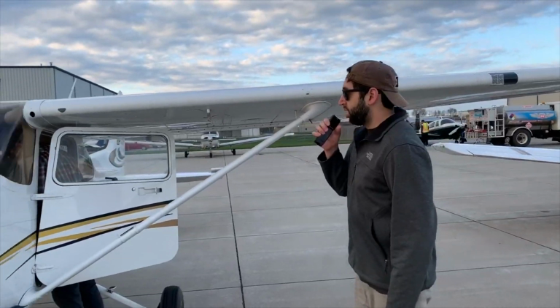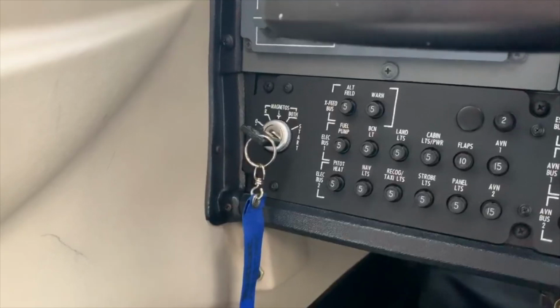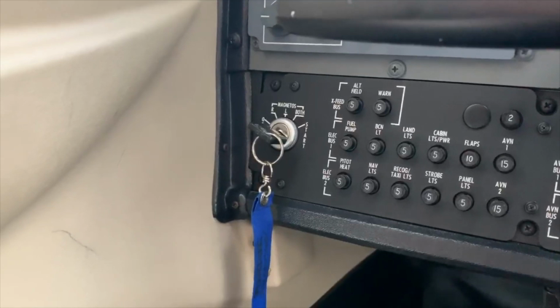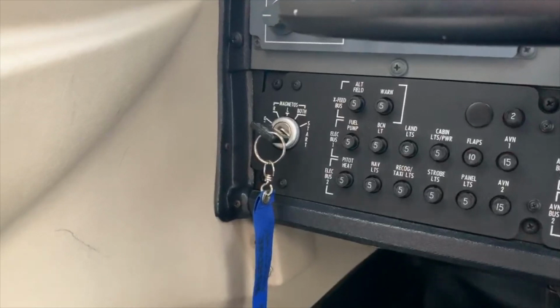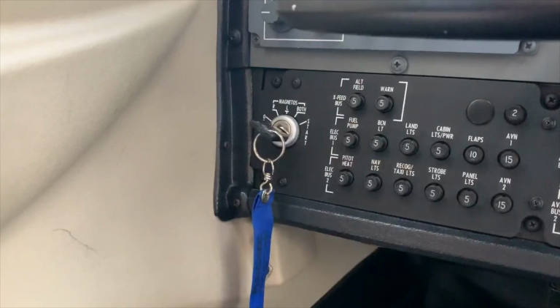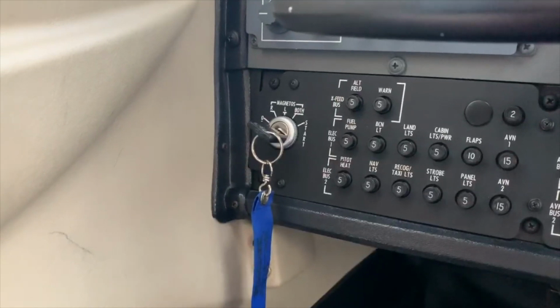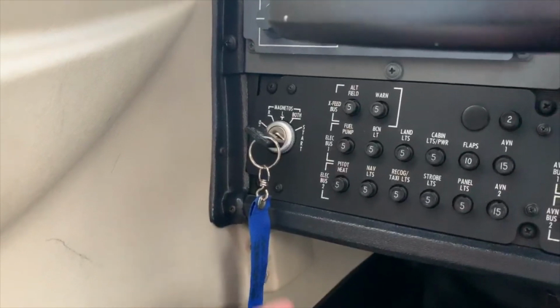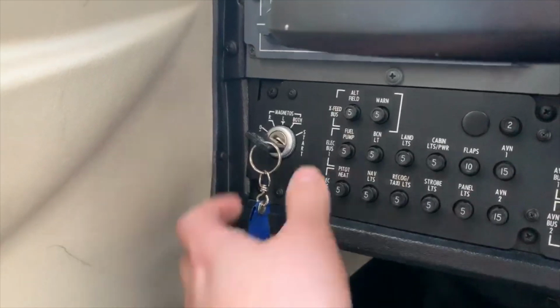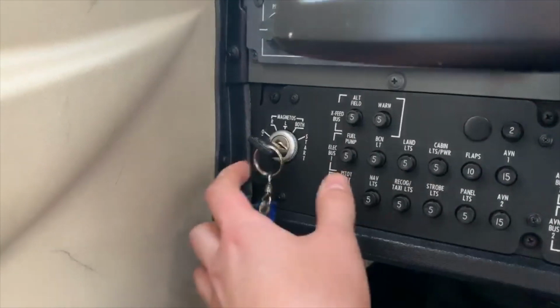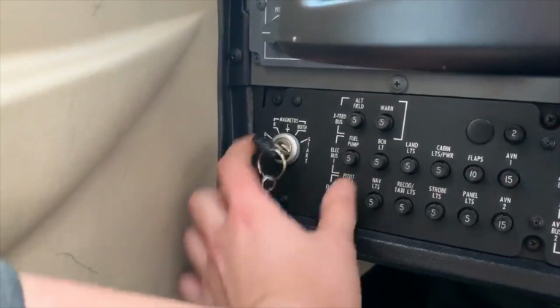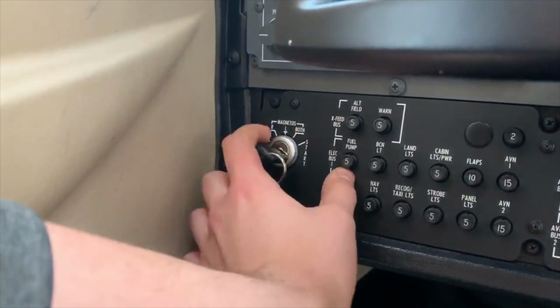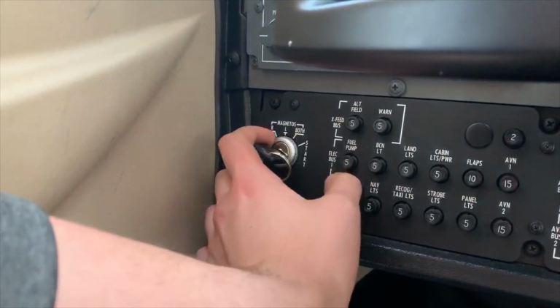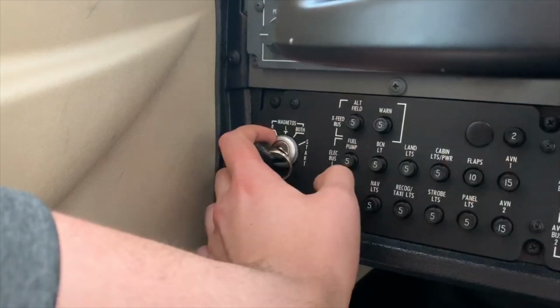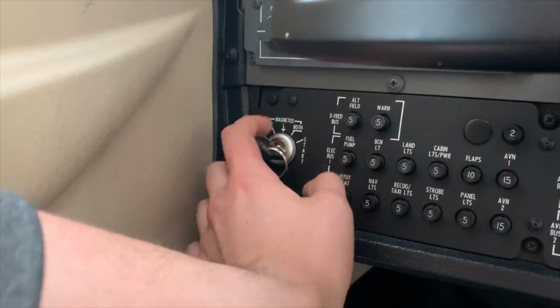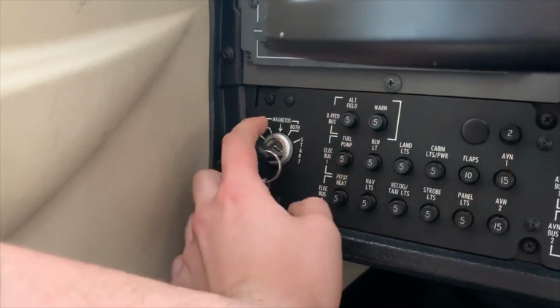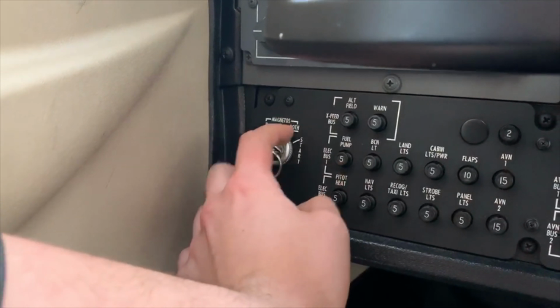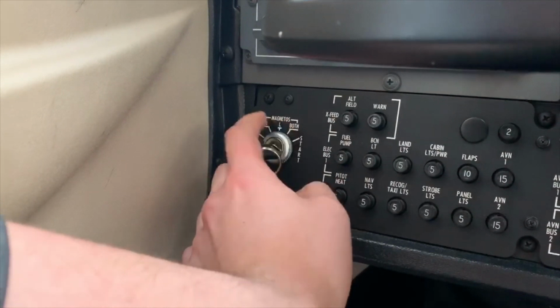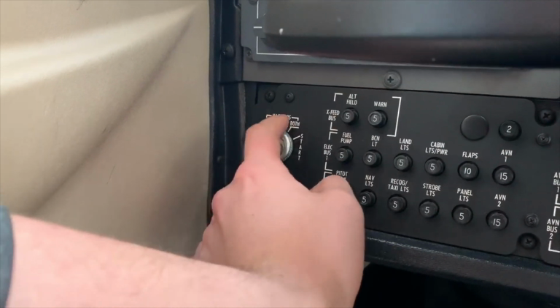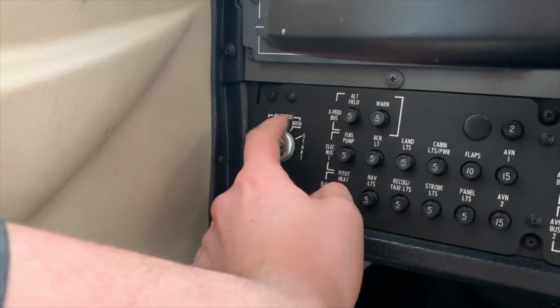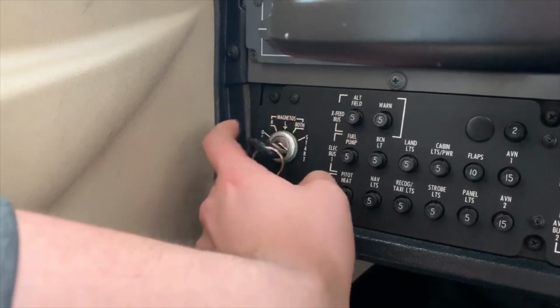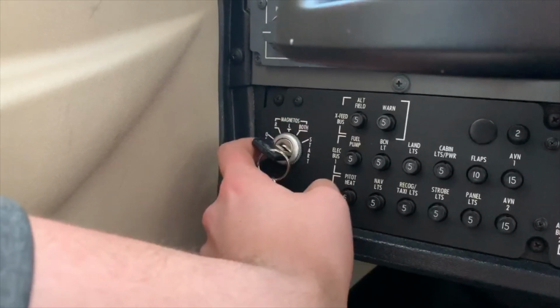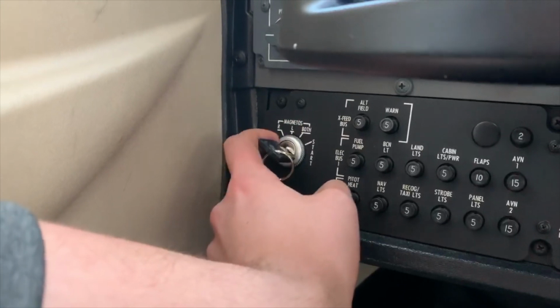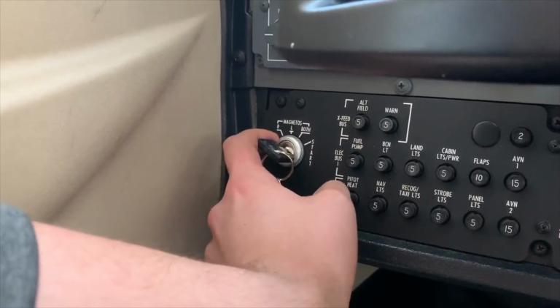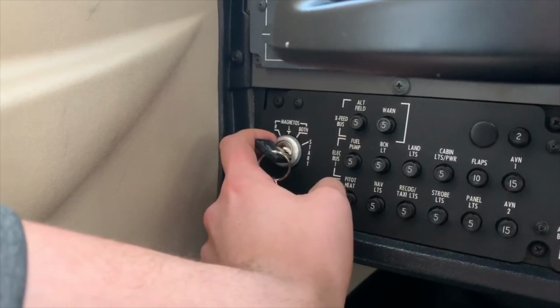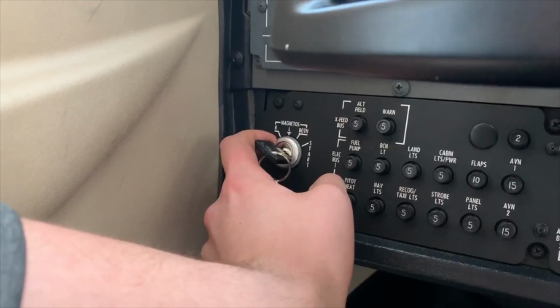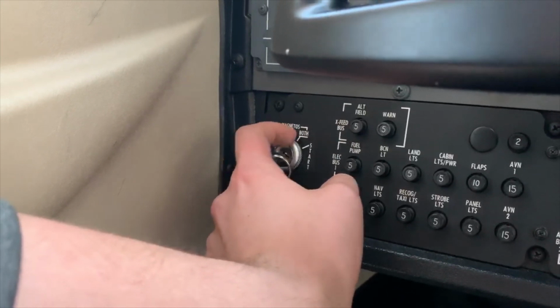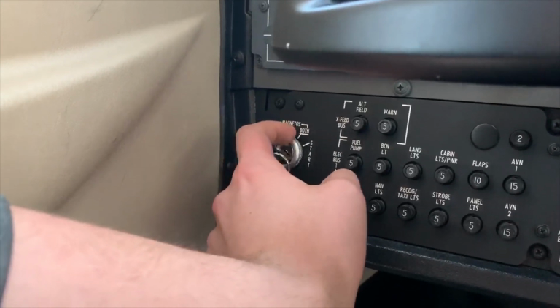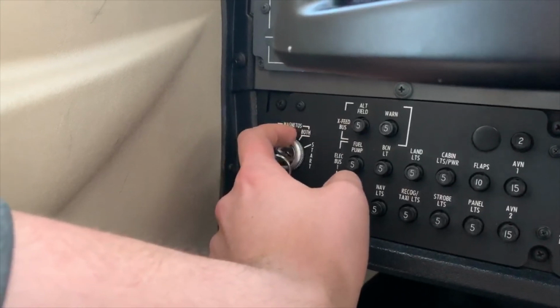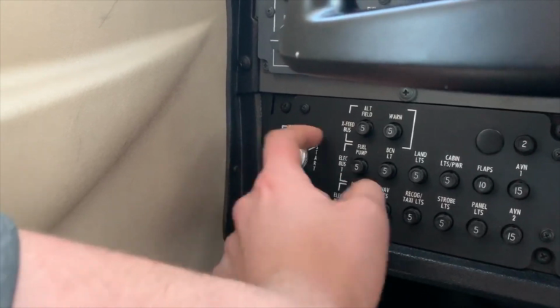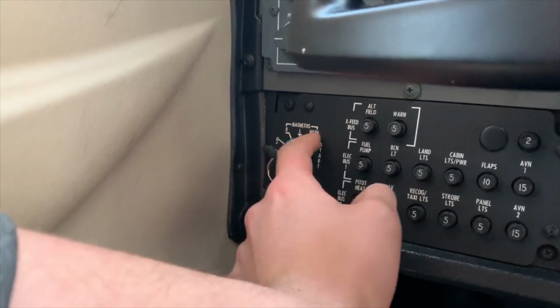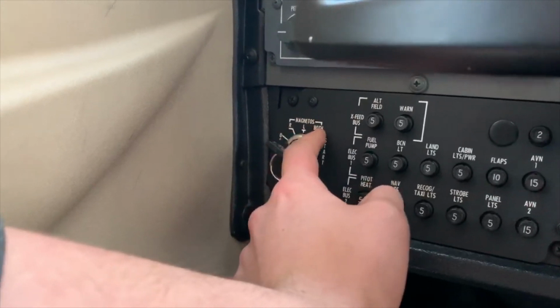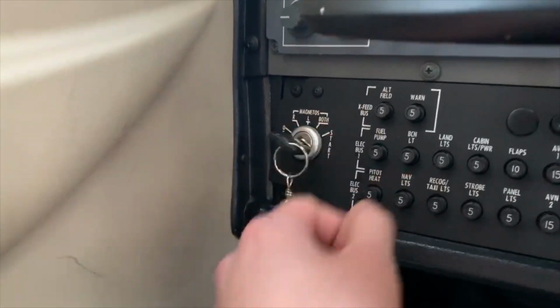As you can see here on the ignition, we have an R and an L for the magnetos — that's obviously the right magneto and left magneto — and for both.